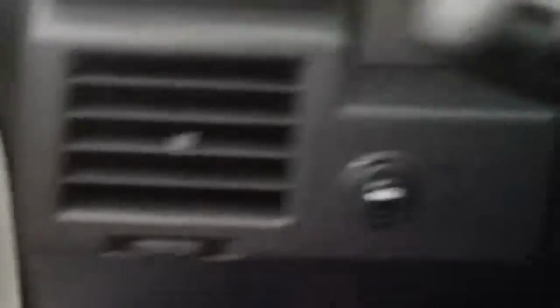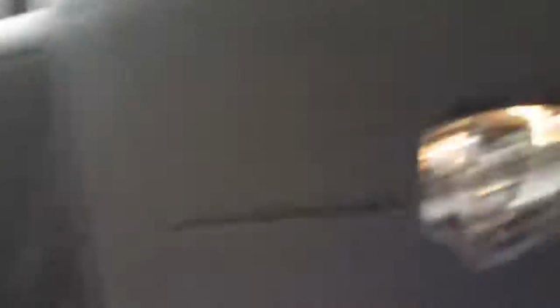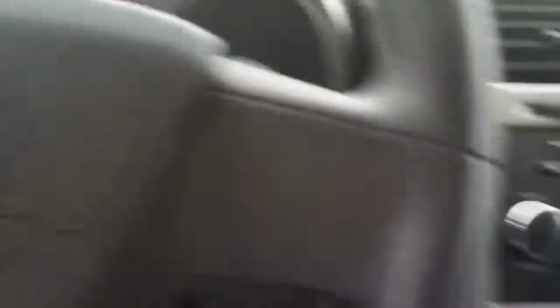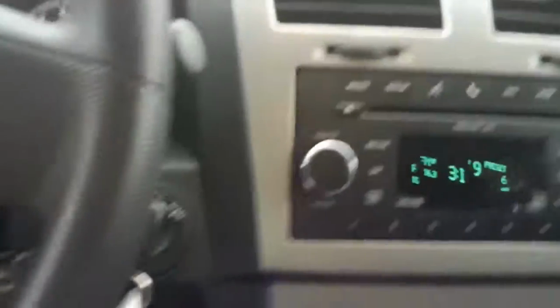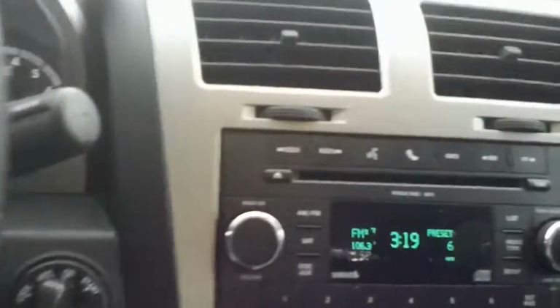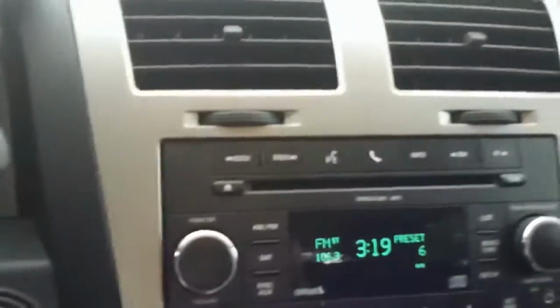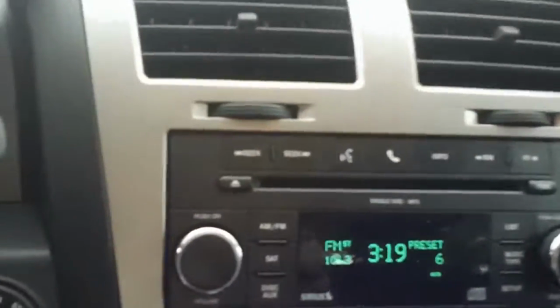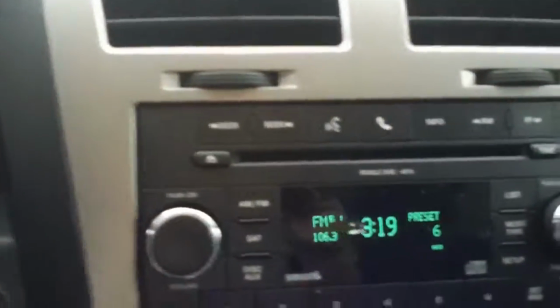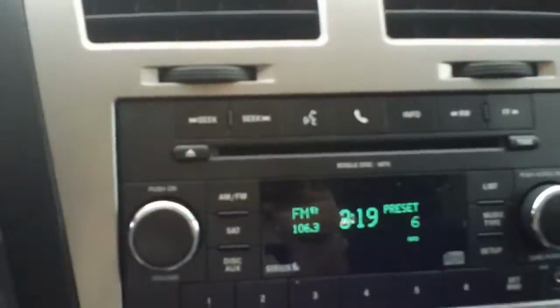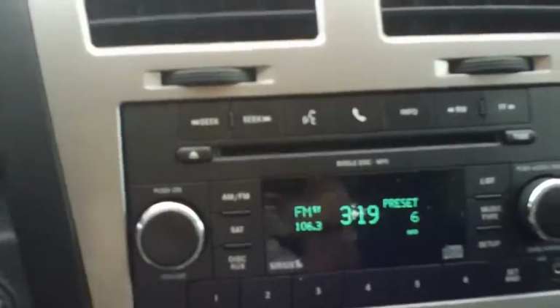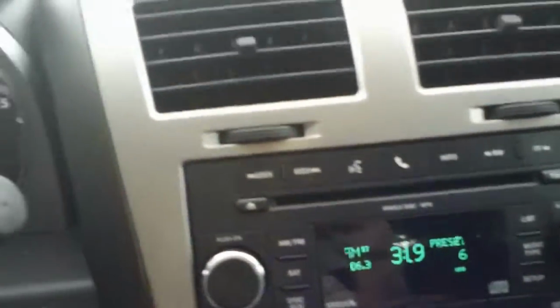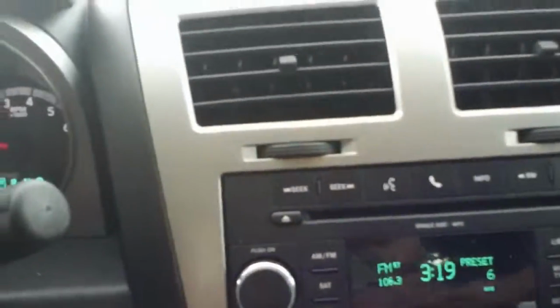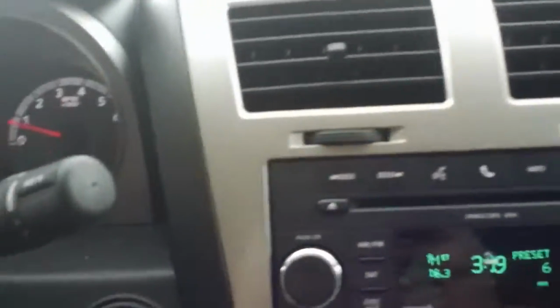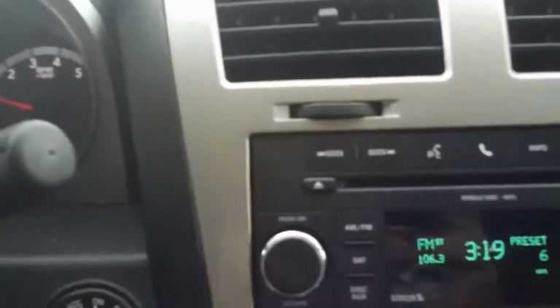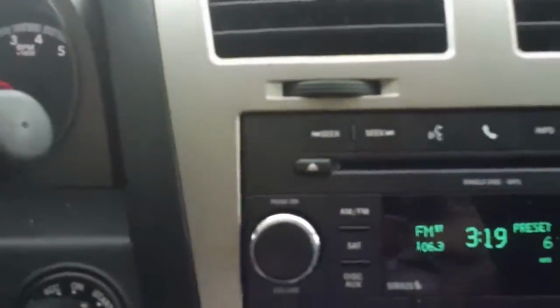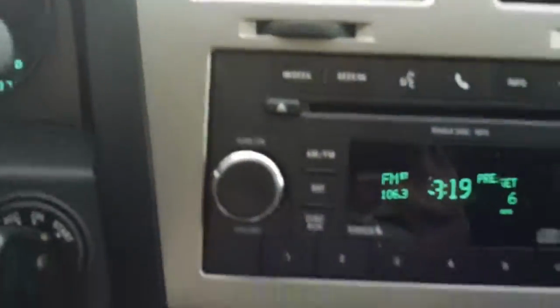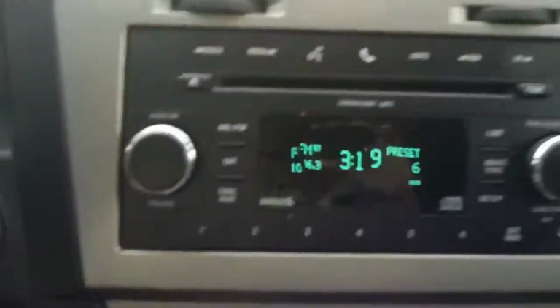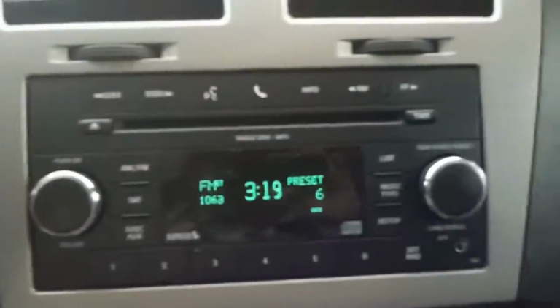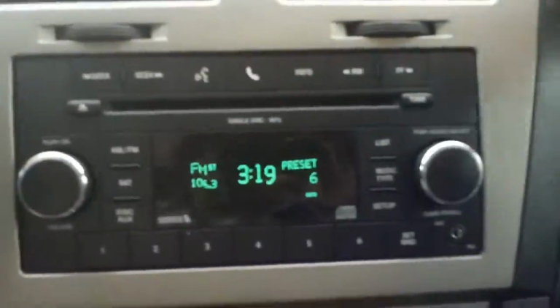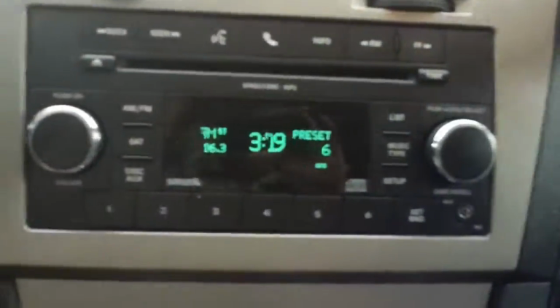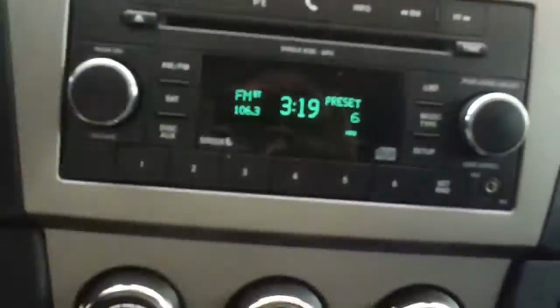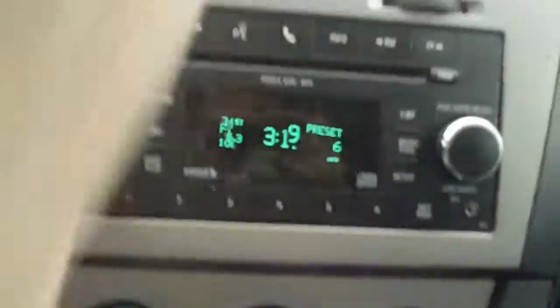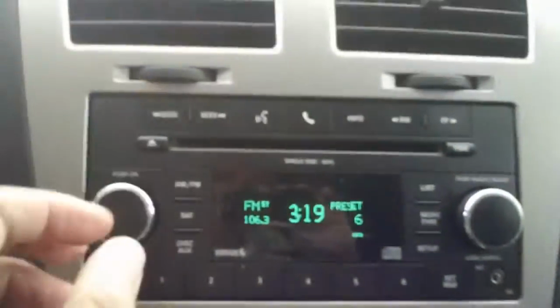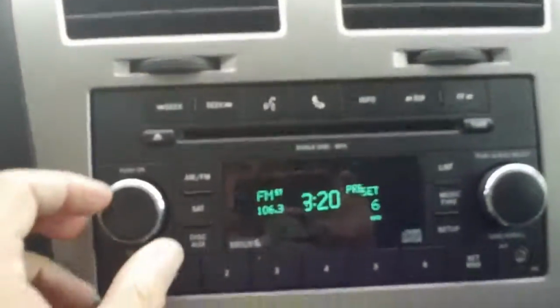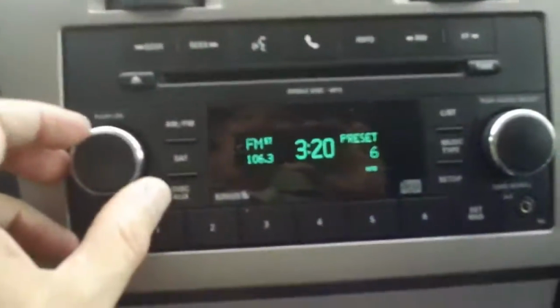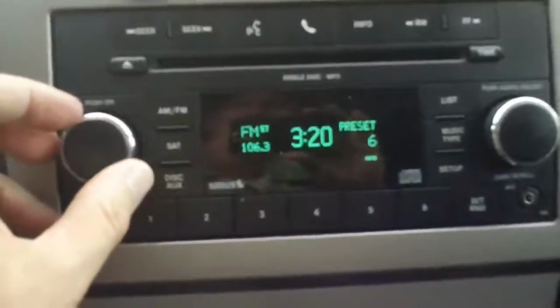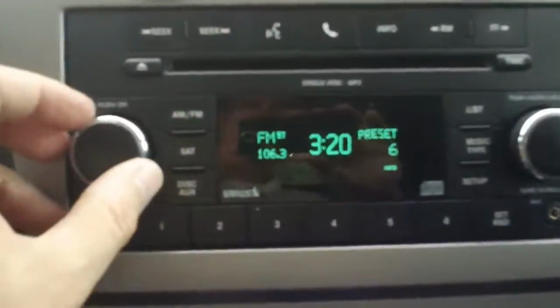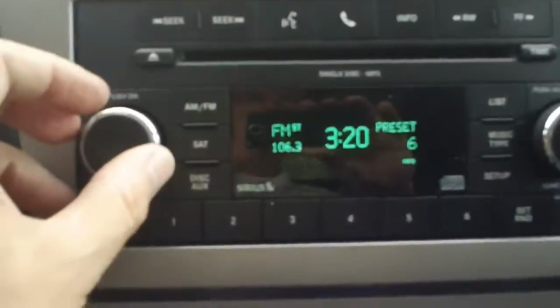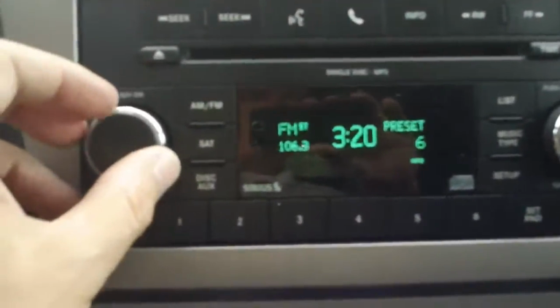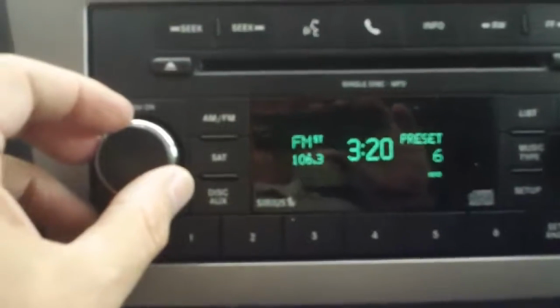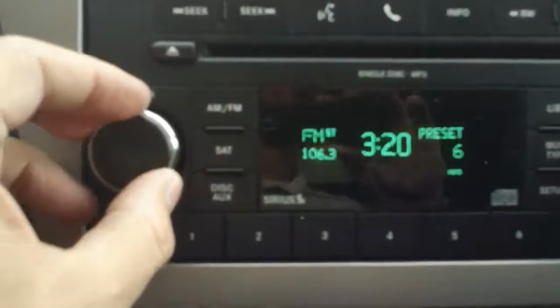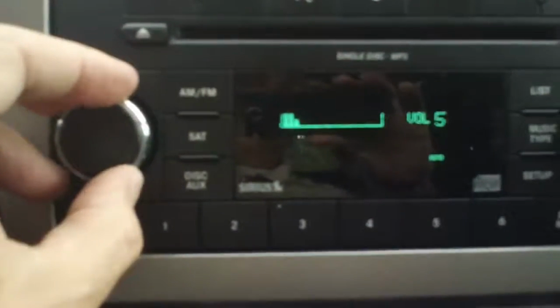Inside the car, it's an AM FM CD player. Let me turn that up where you can hear the quality of the sound.